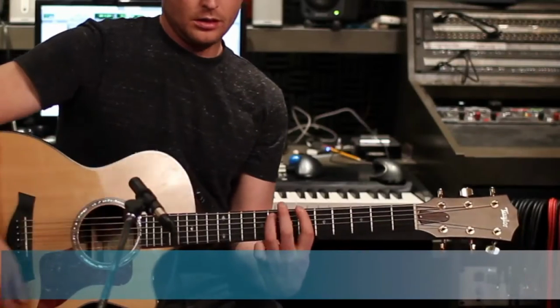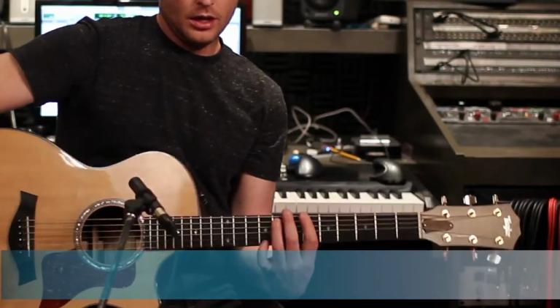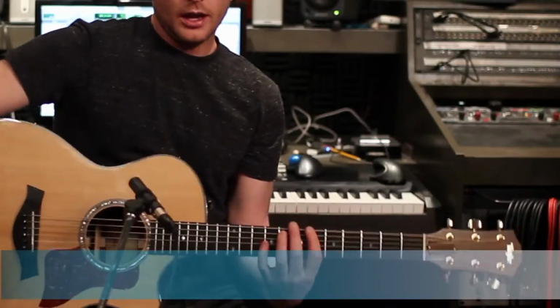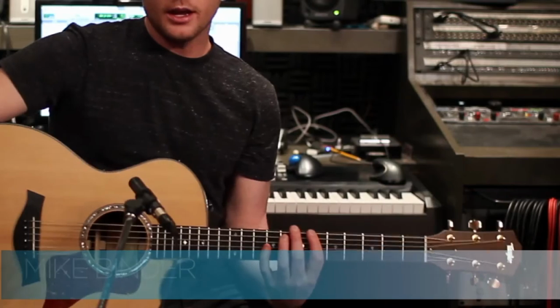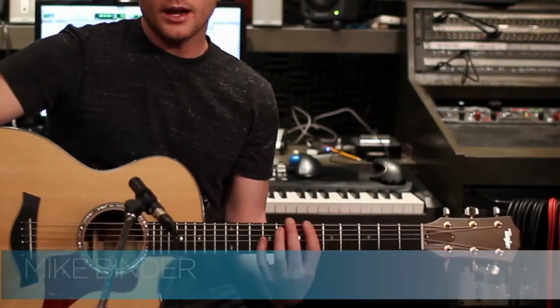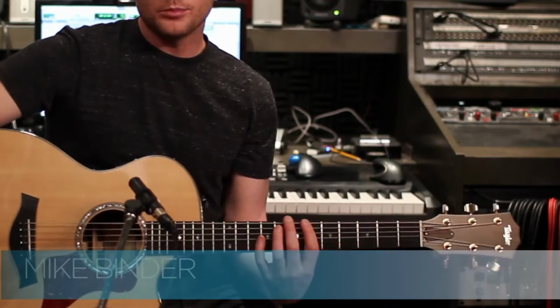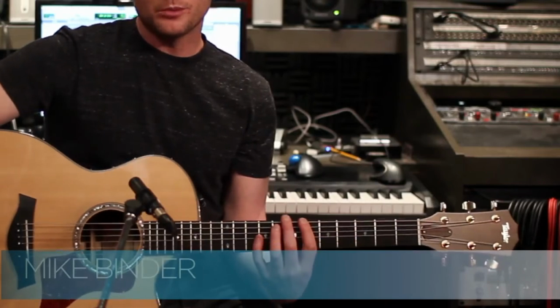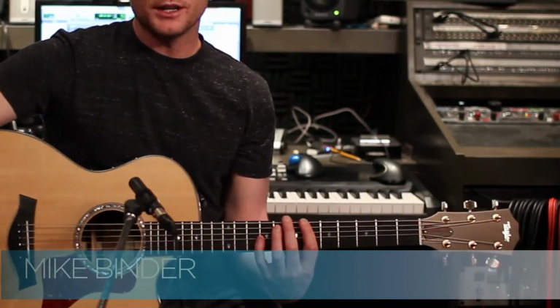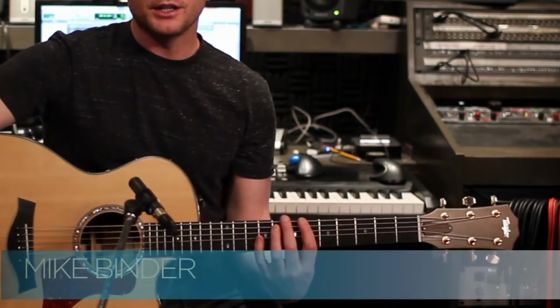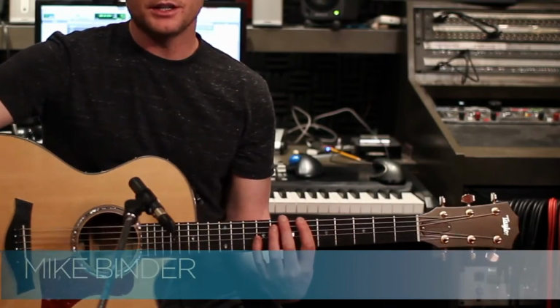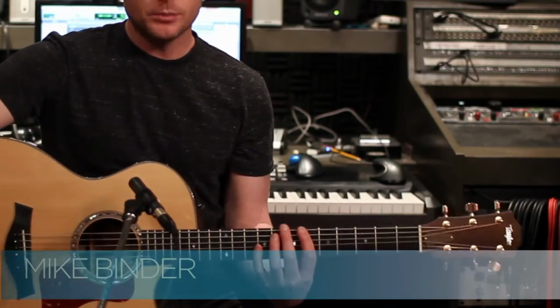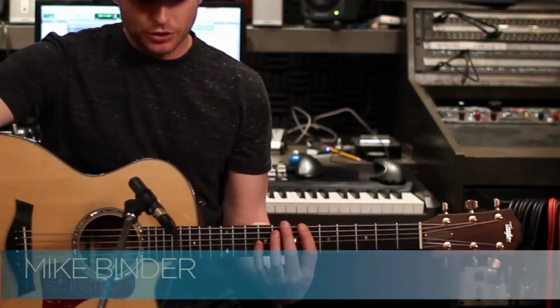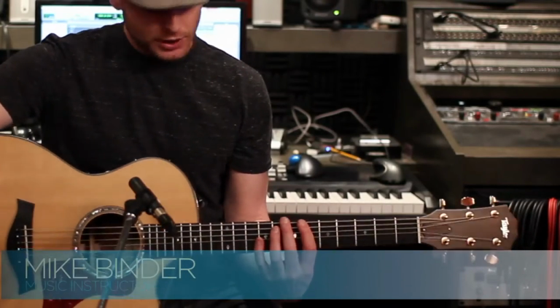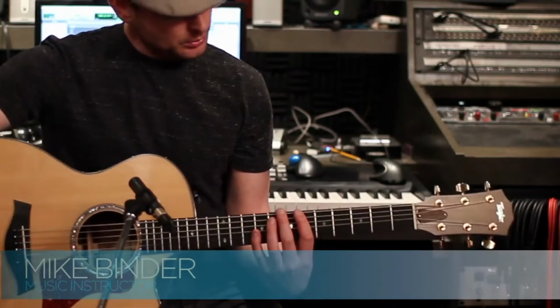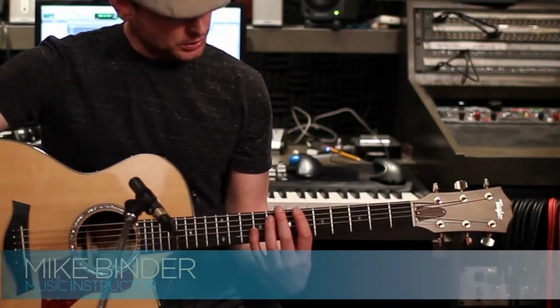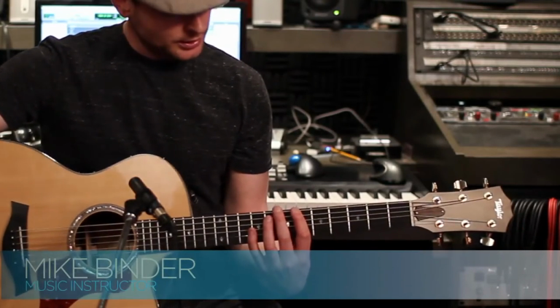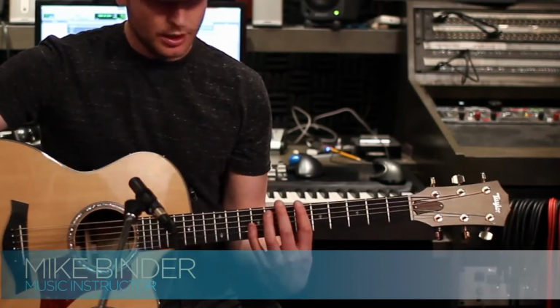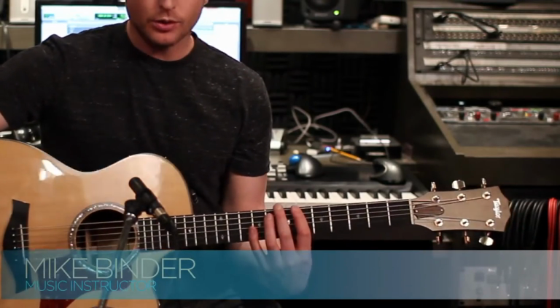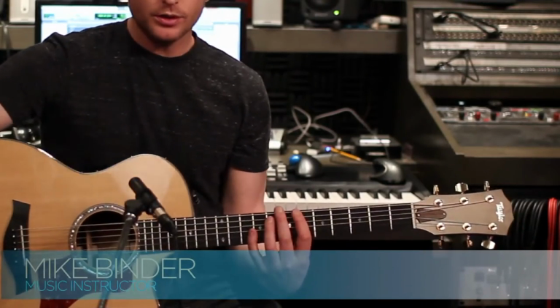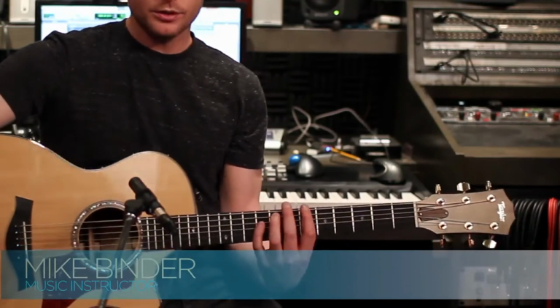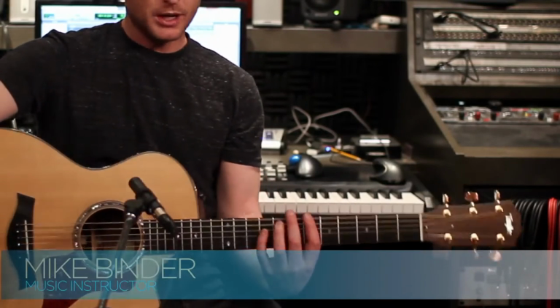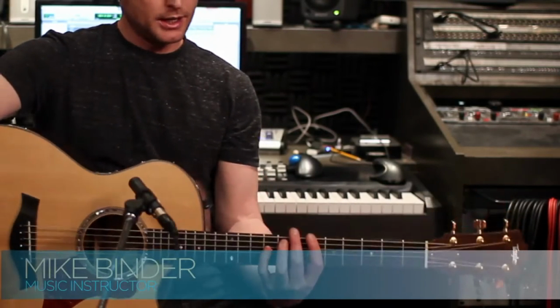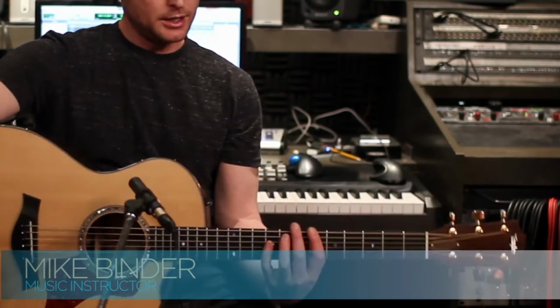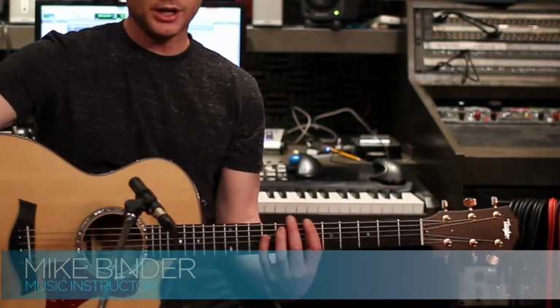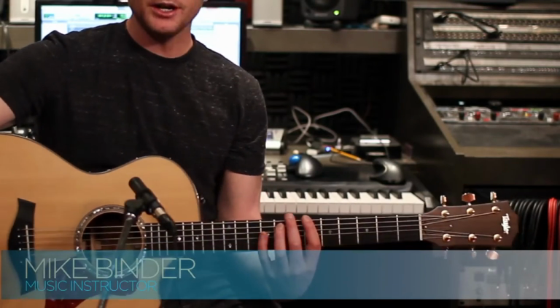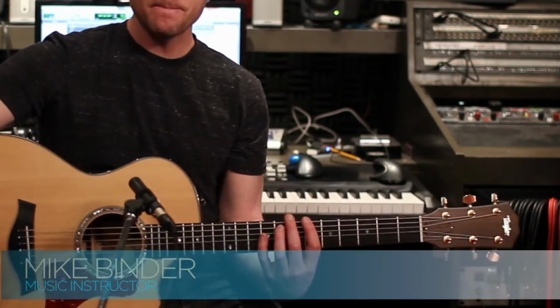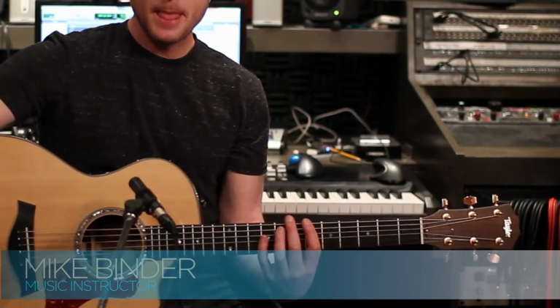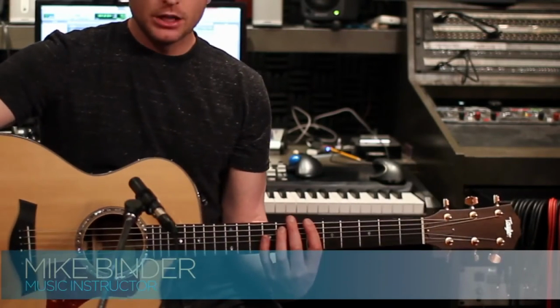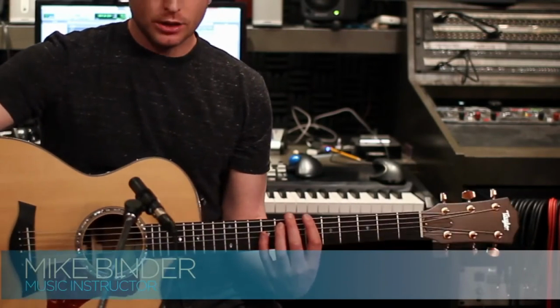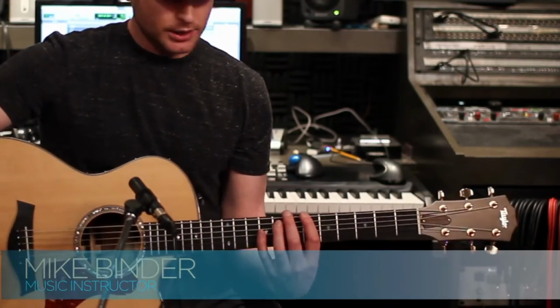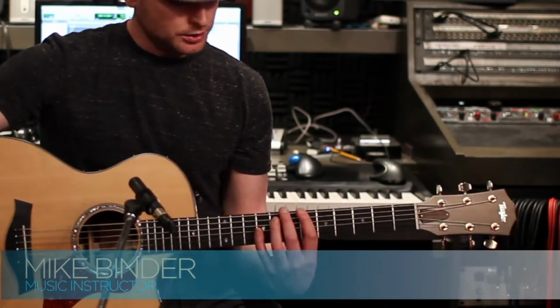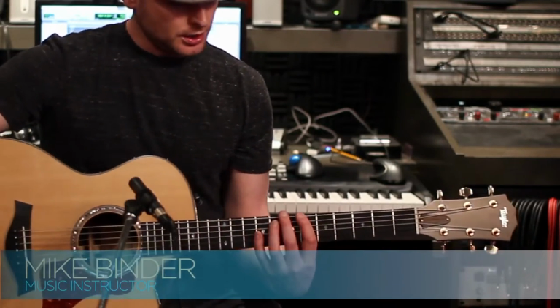Hey guys, Mike Binder here. I'm going to show you how to play Dark Horse by Katy Perry. So let's get started.